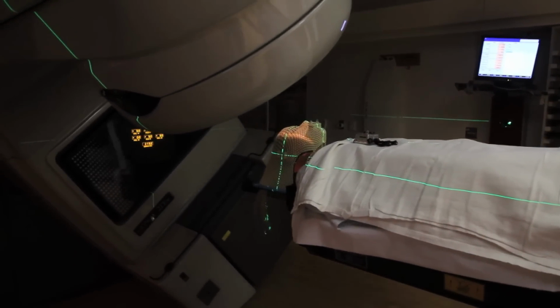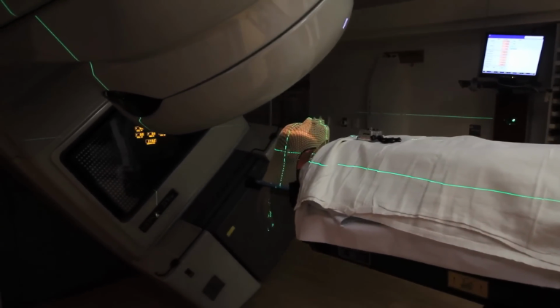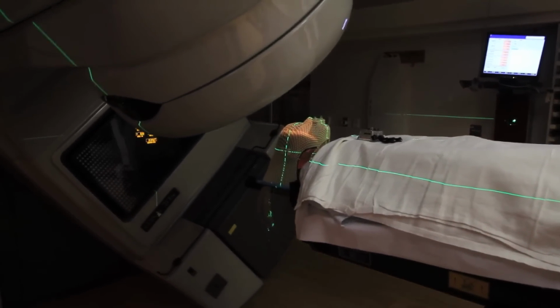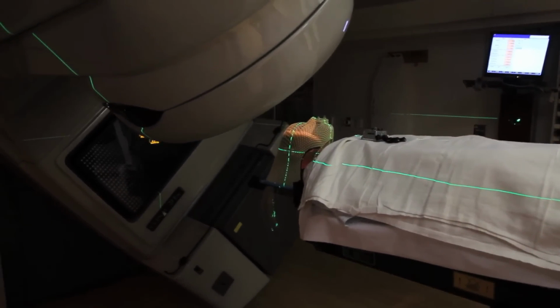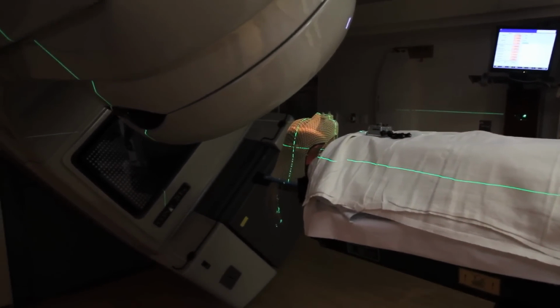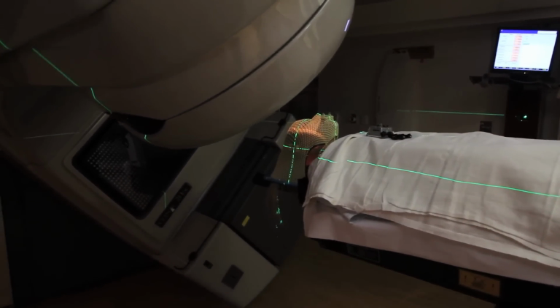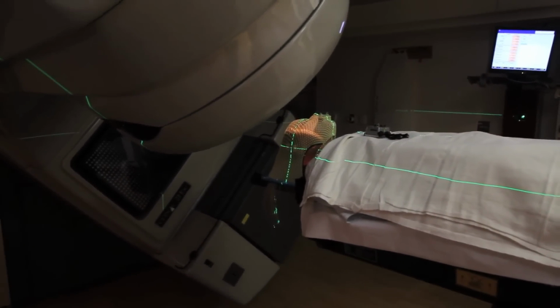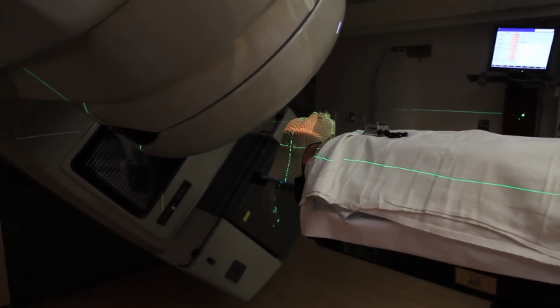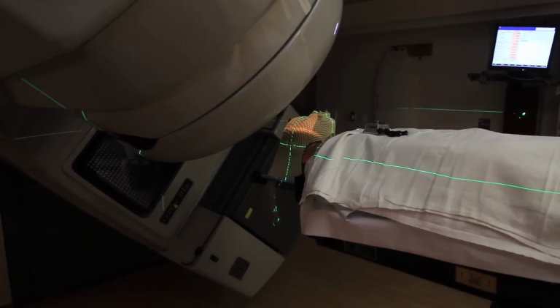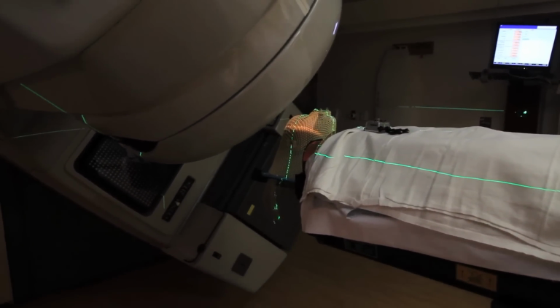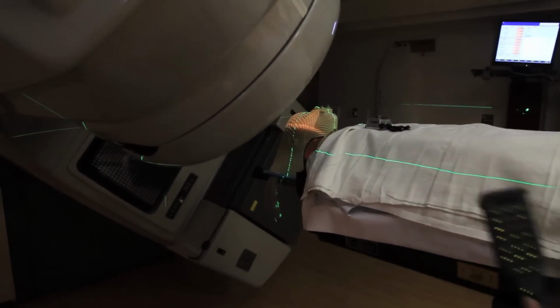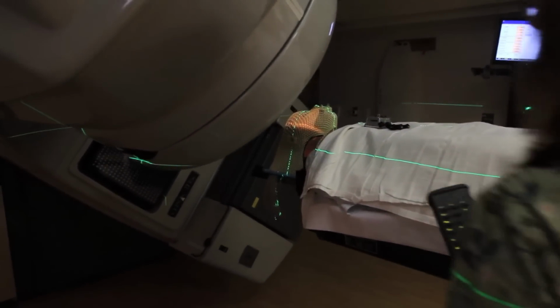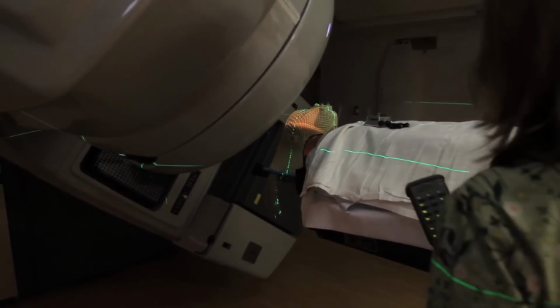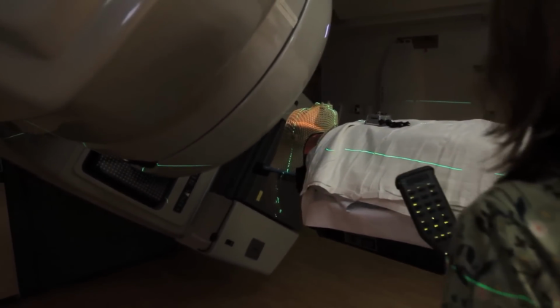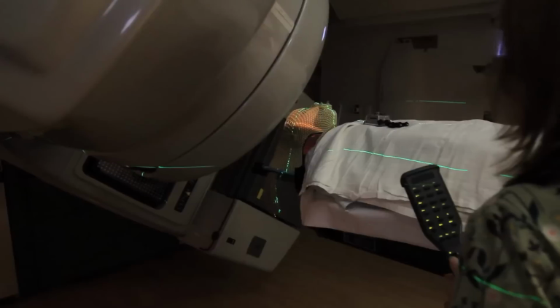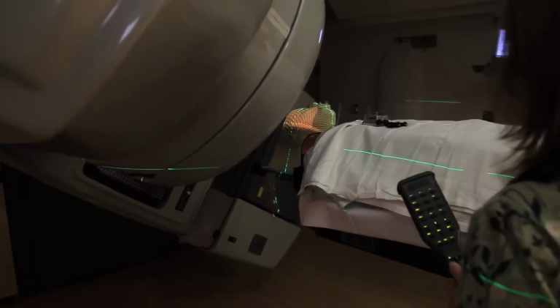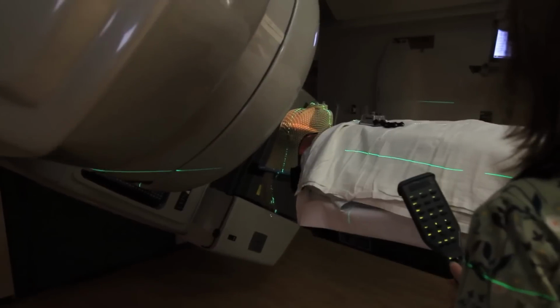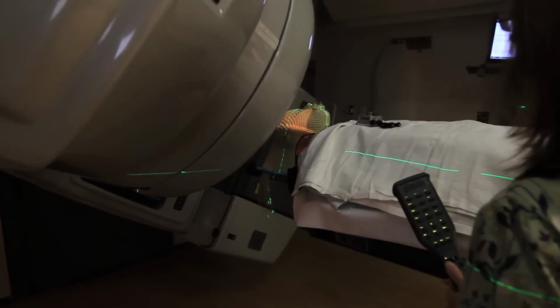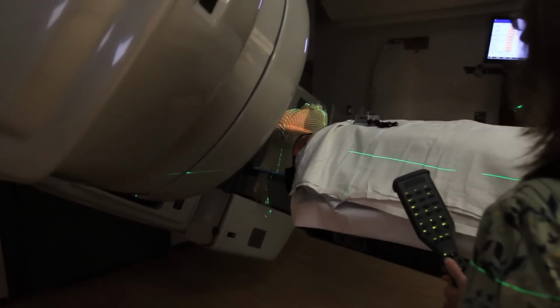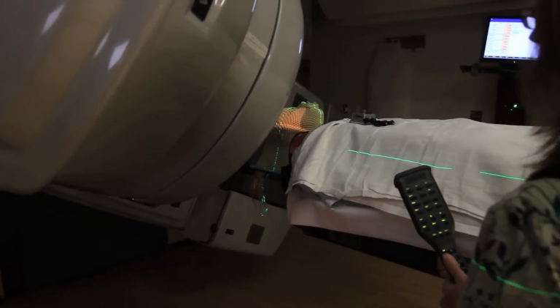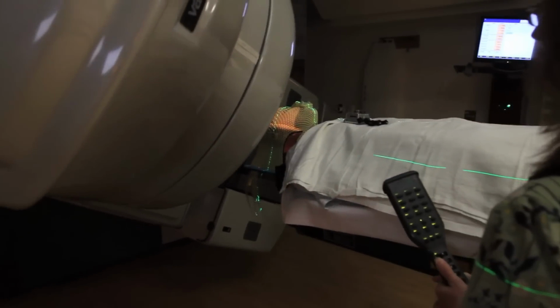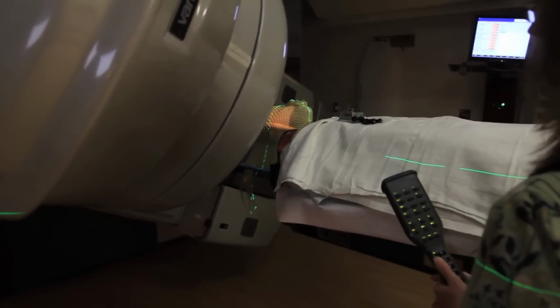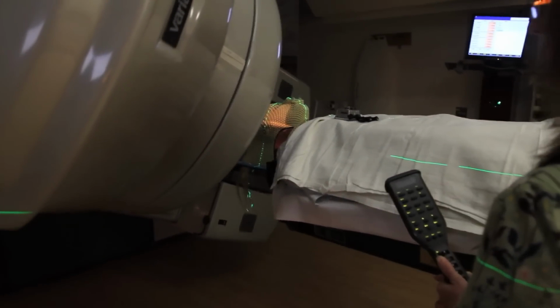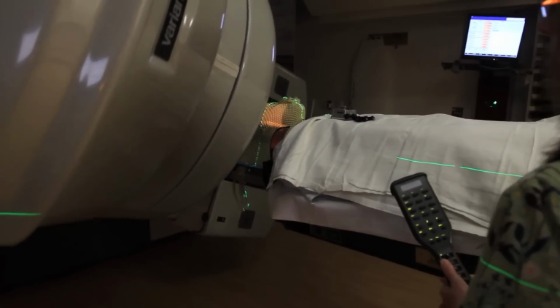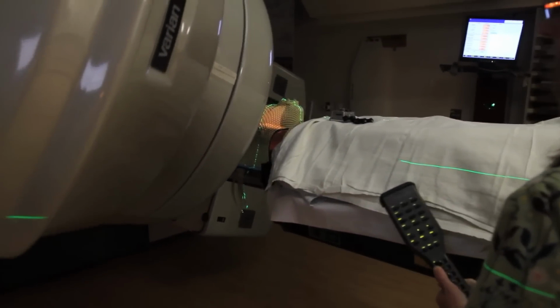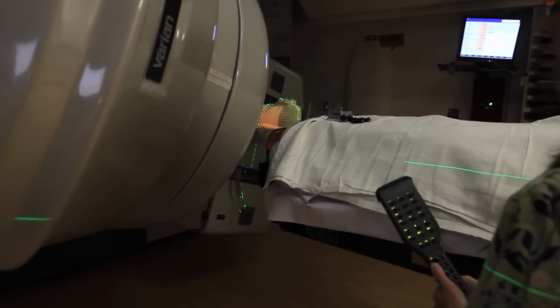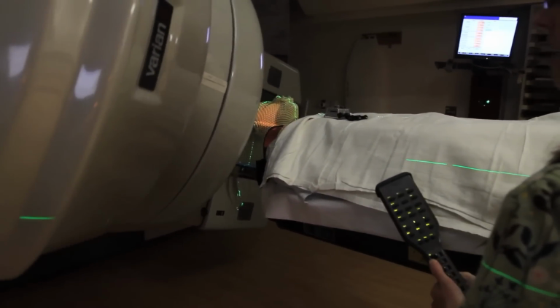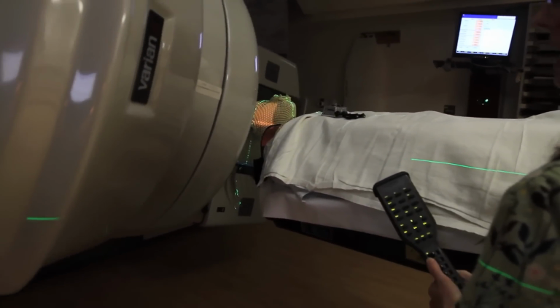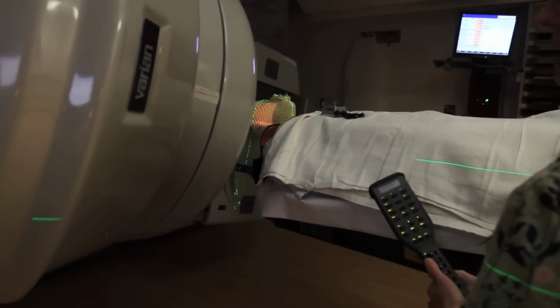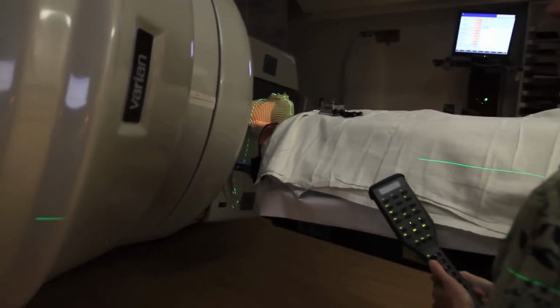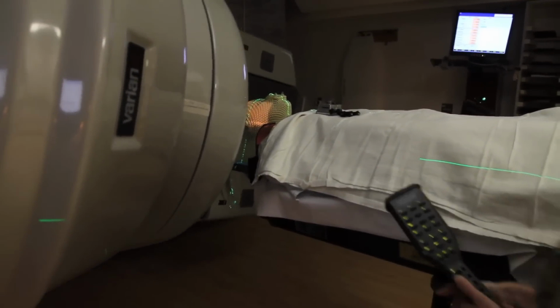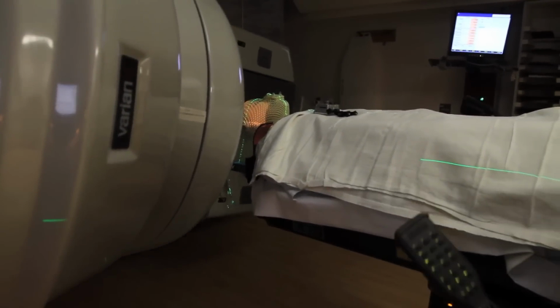We're going to stand right outside the door. We can hear you and see you at all times. You'll be finished in about five minutes.